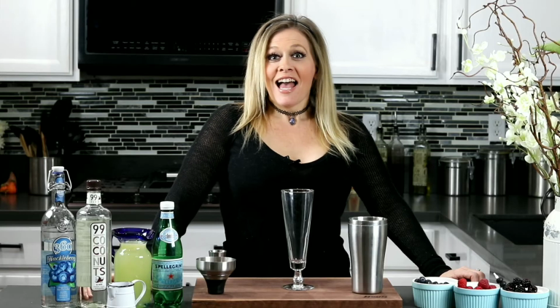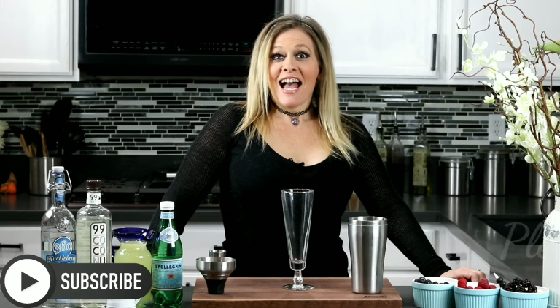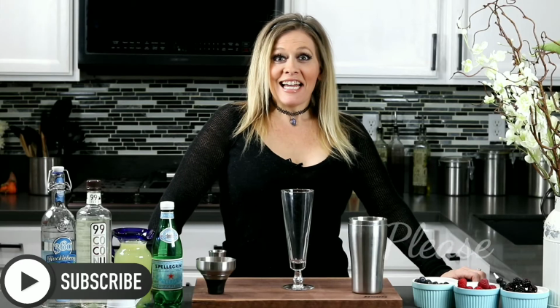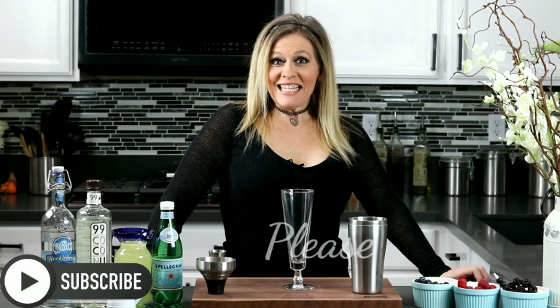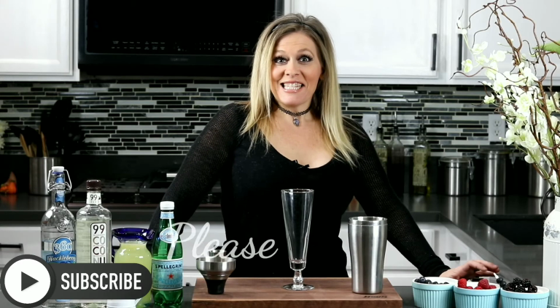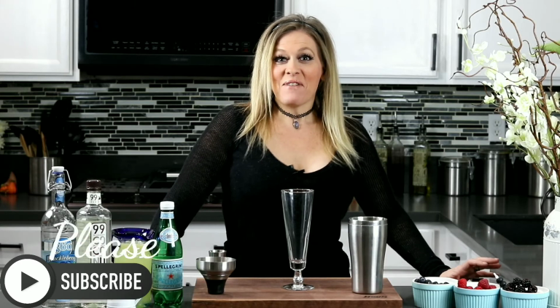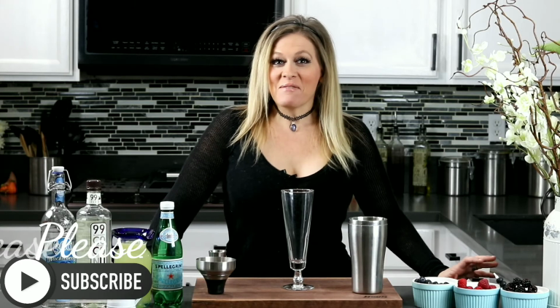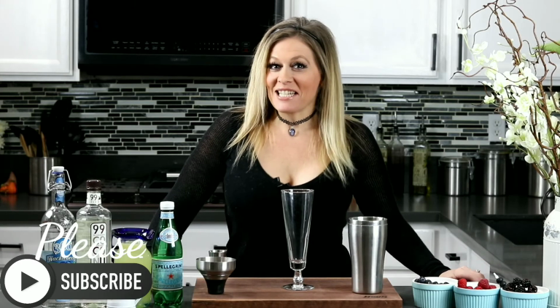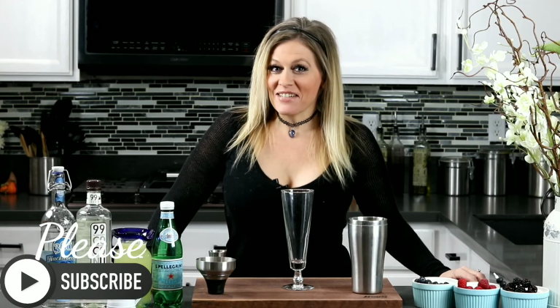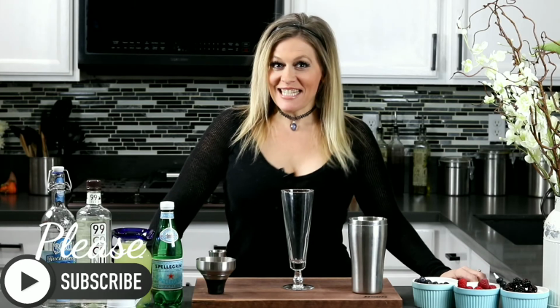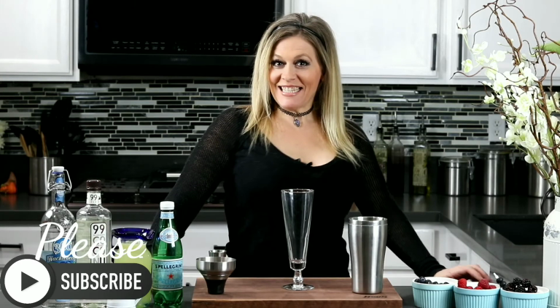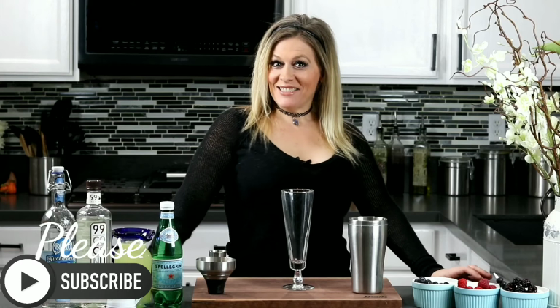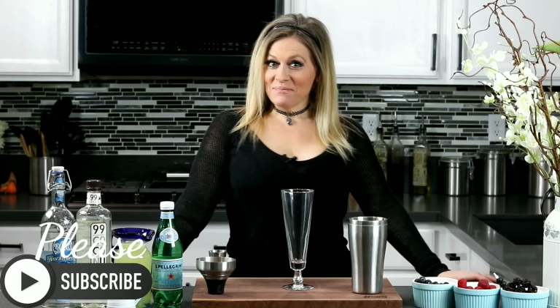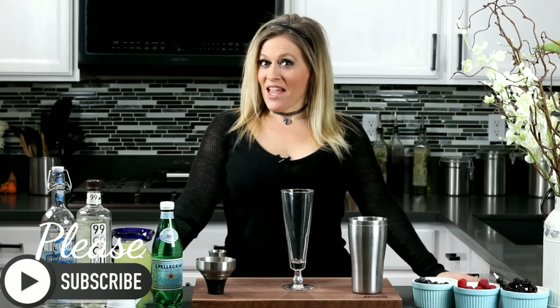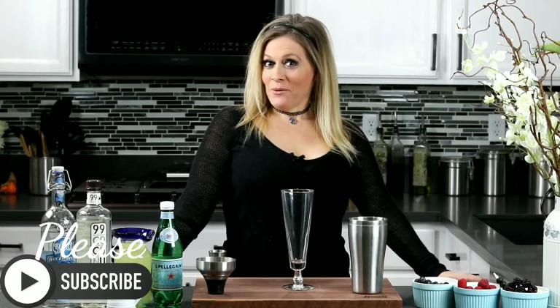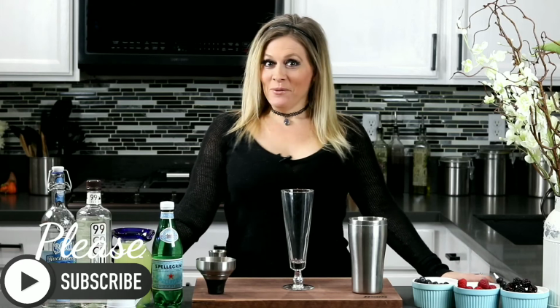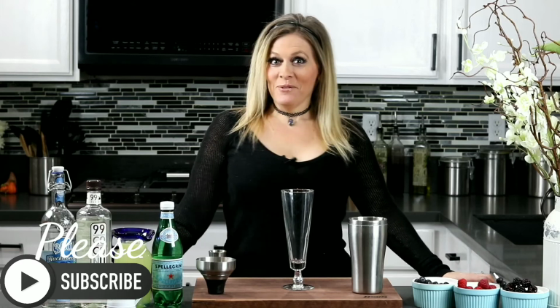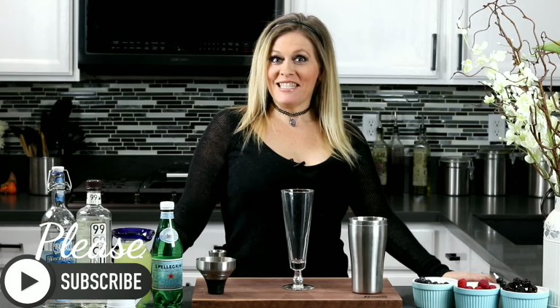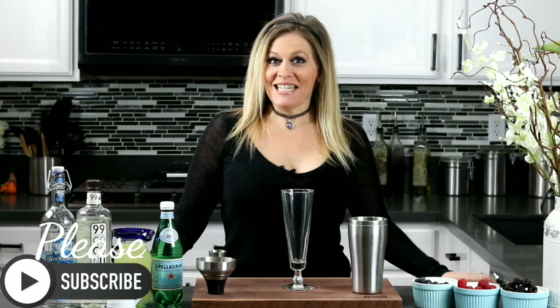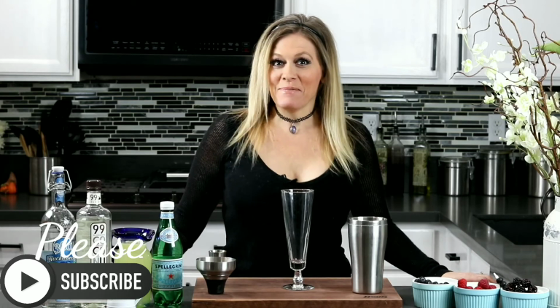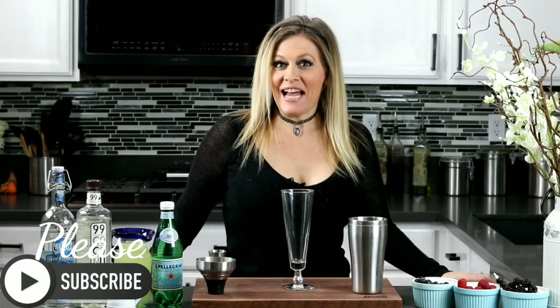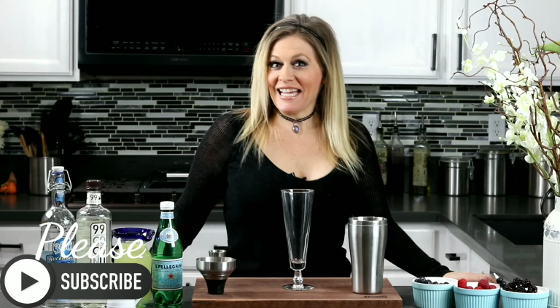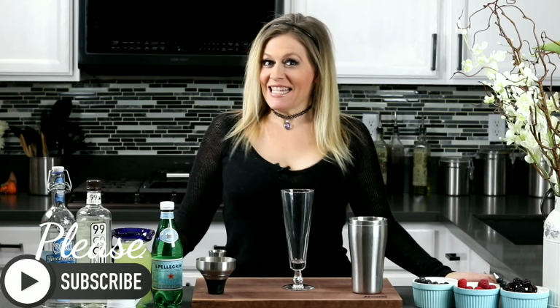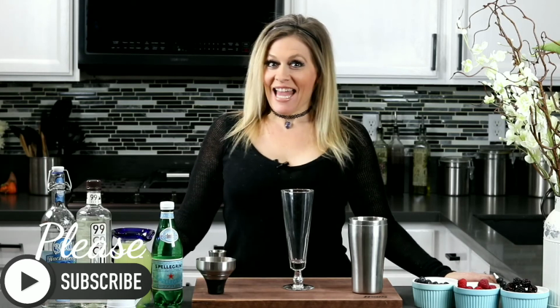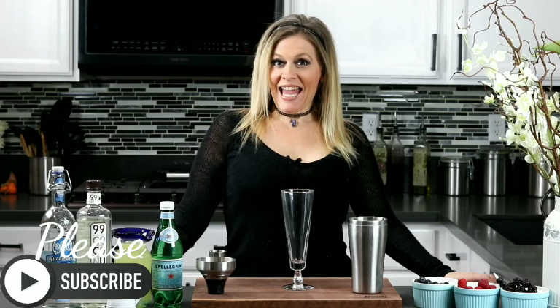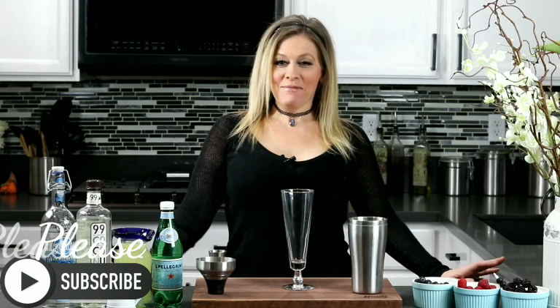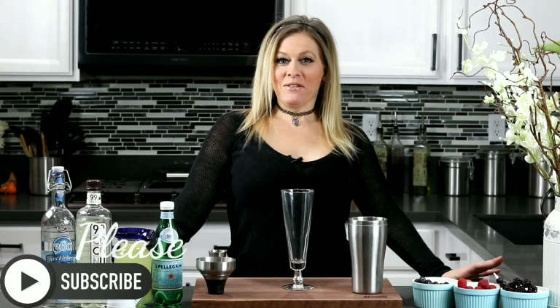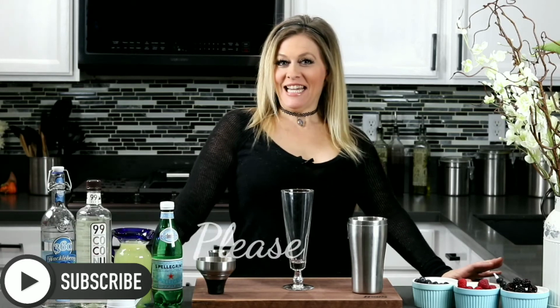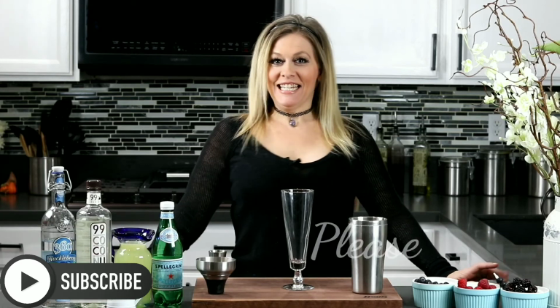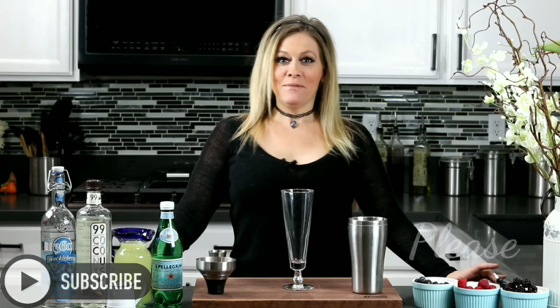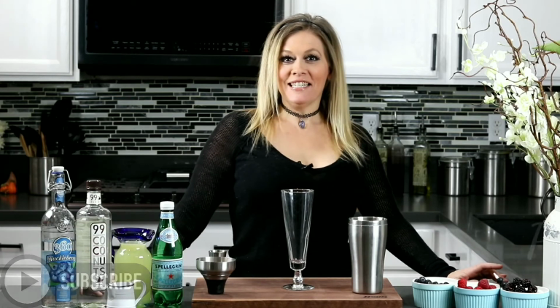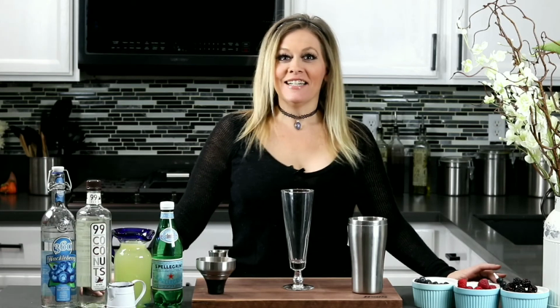Hi guys, welcome back to my channel. Gina's back! I'm so excited to be here.